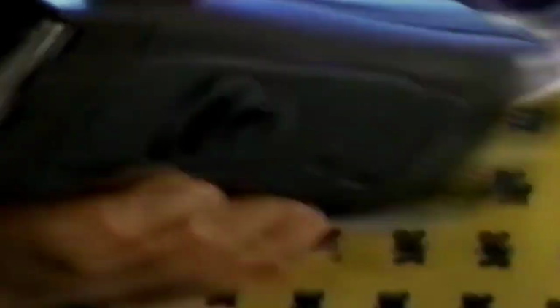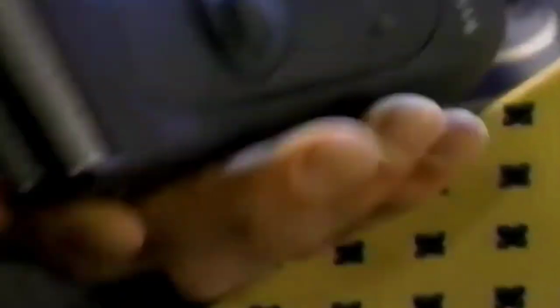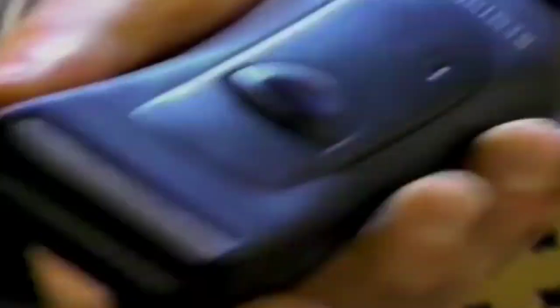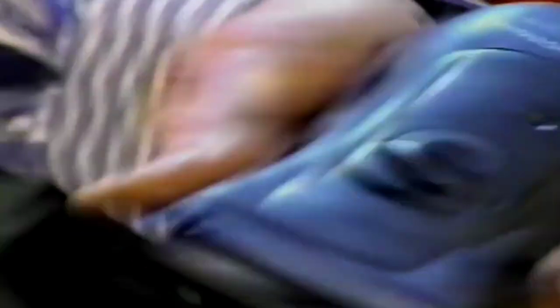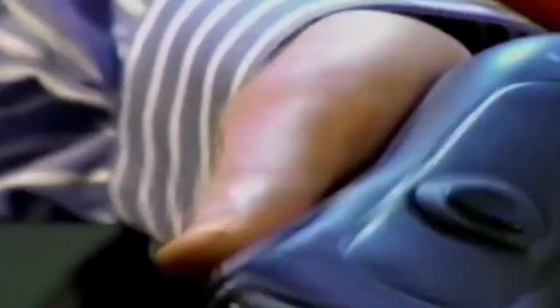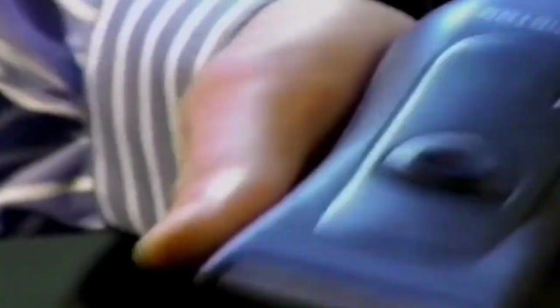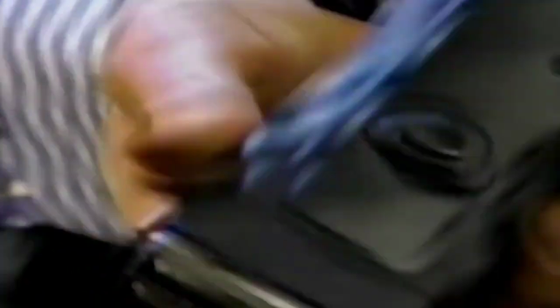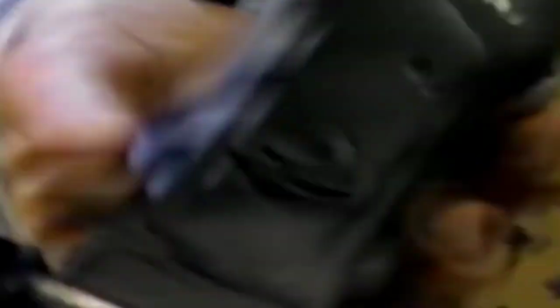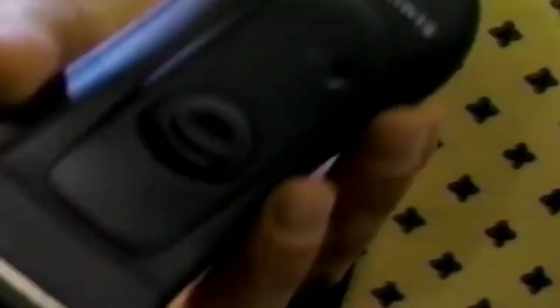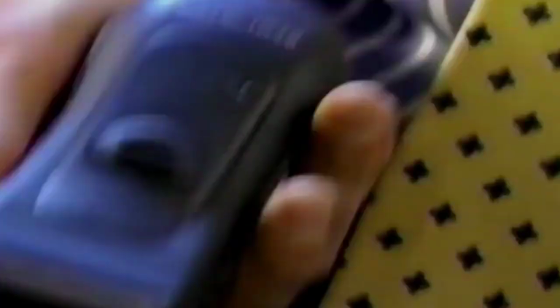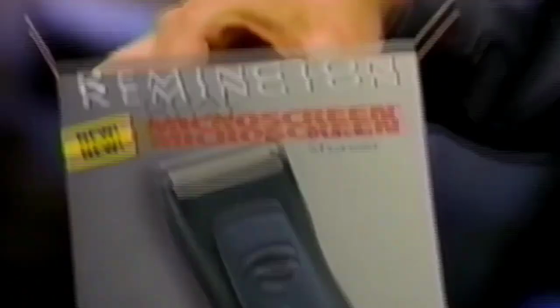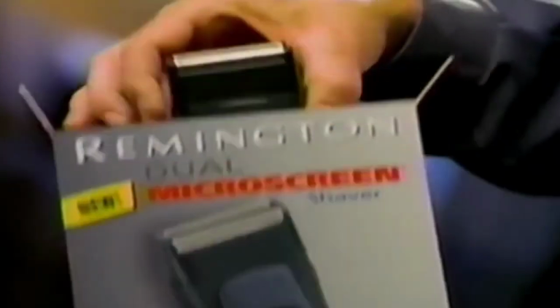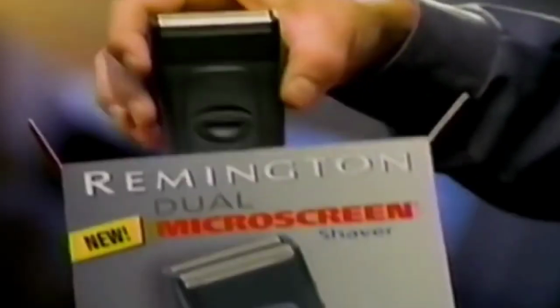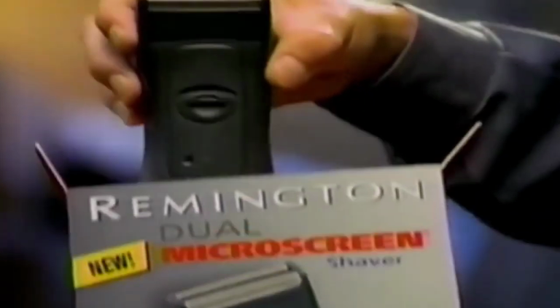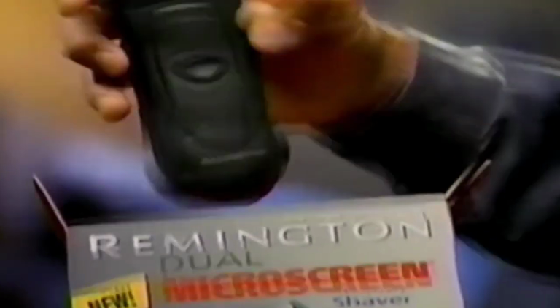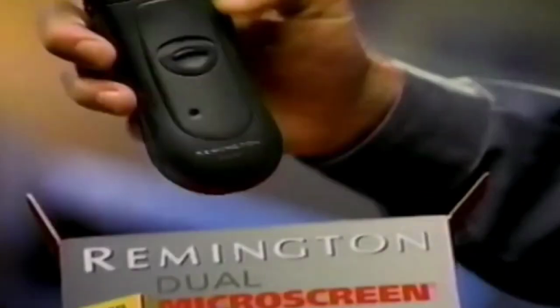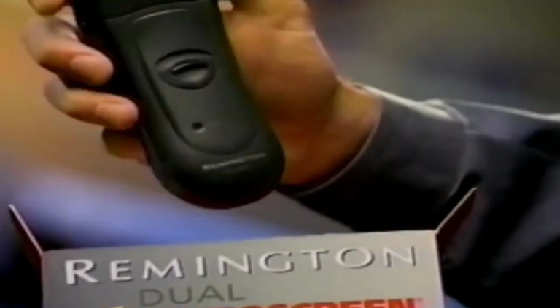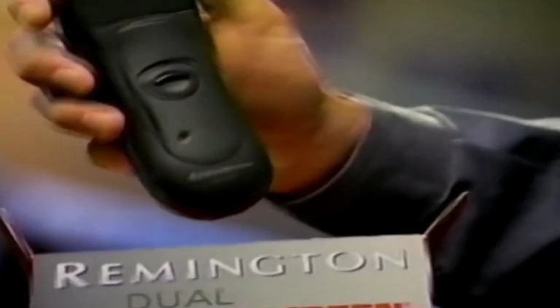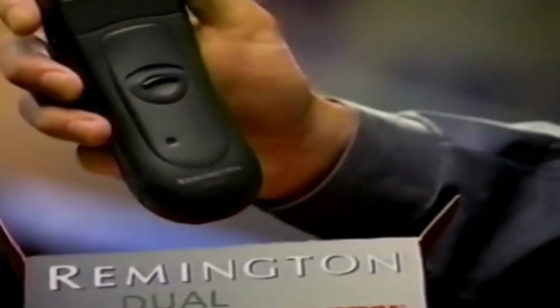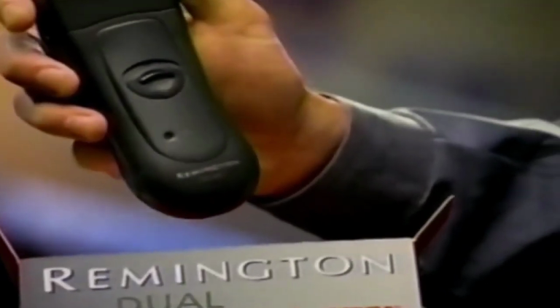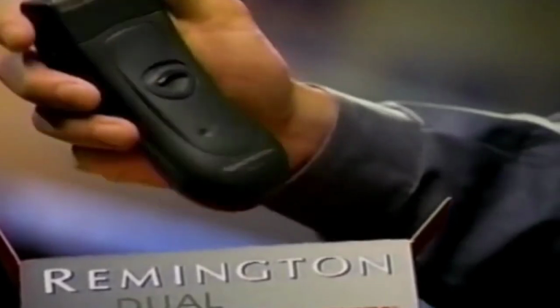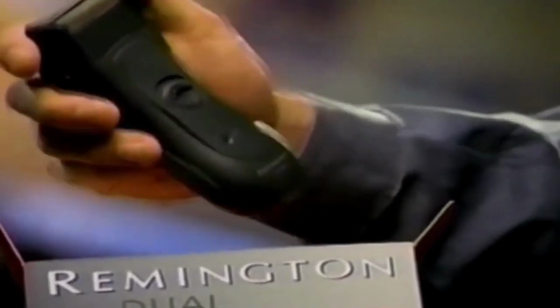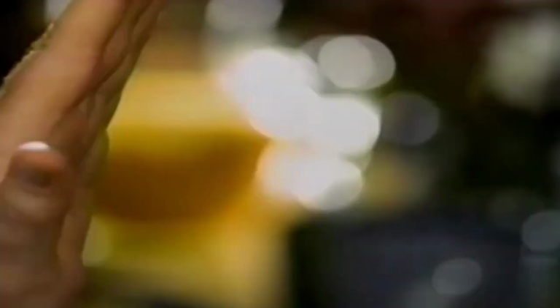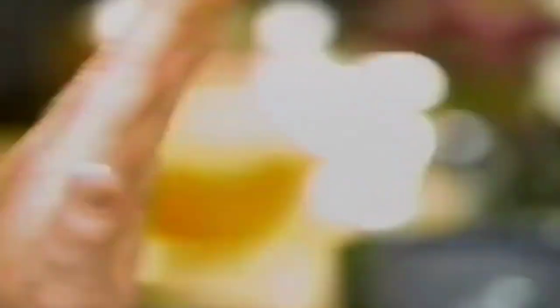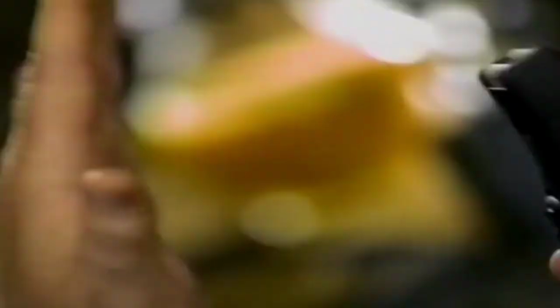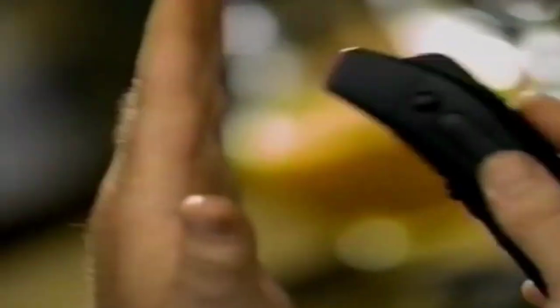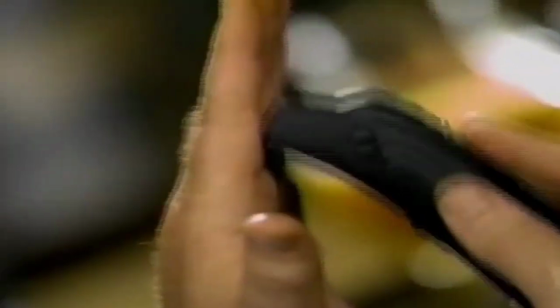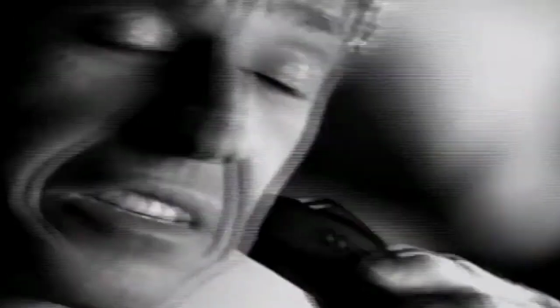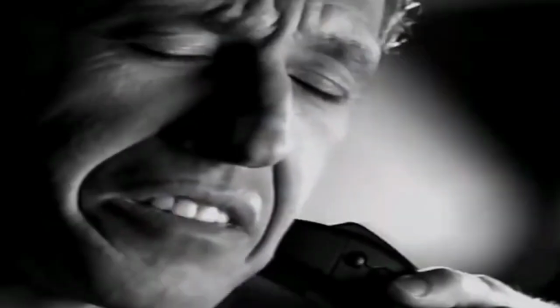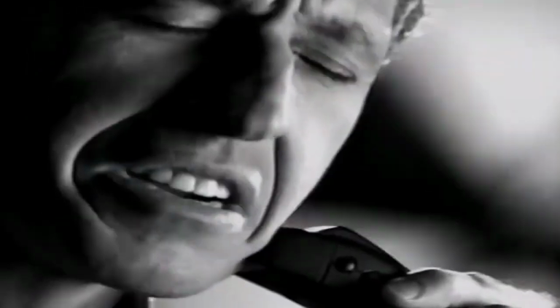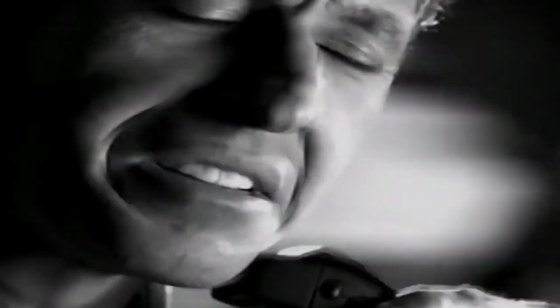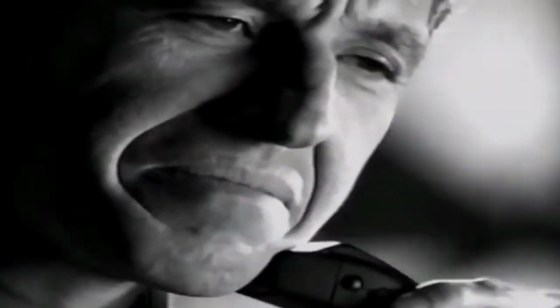You just hold this and you know you're going to get a close shape. Remington introduces the new shape in shaving. The angle to the face, just right.